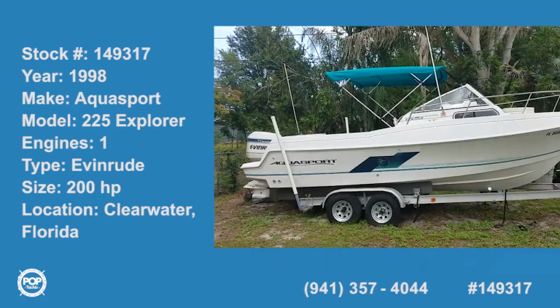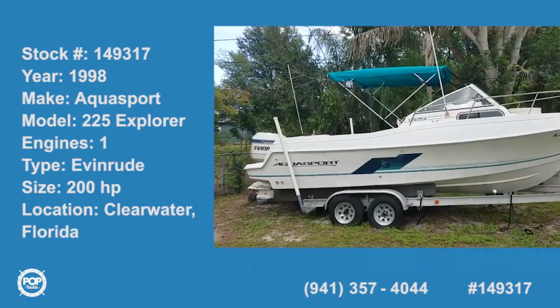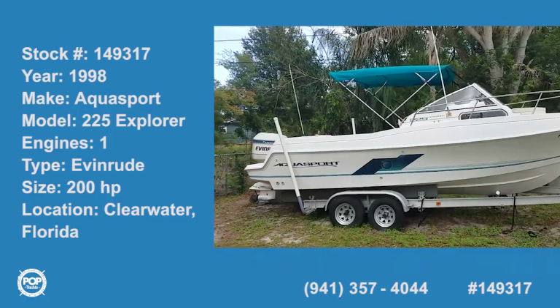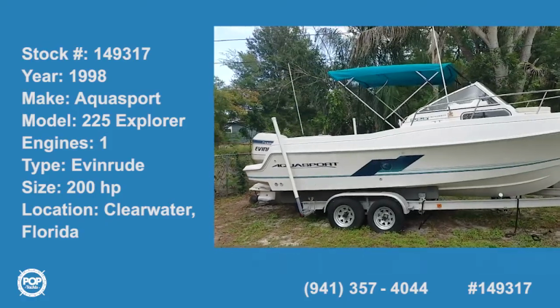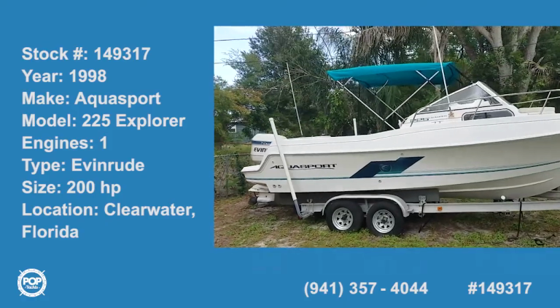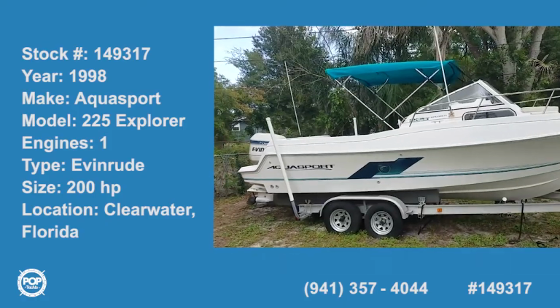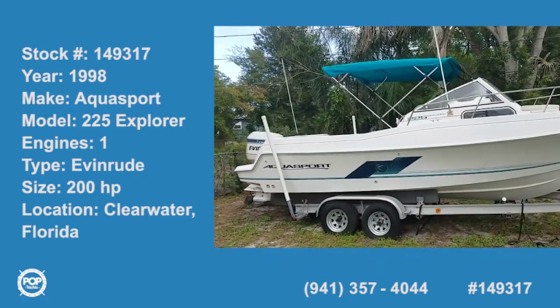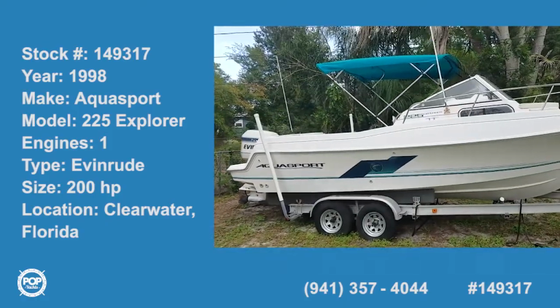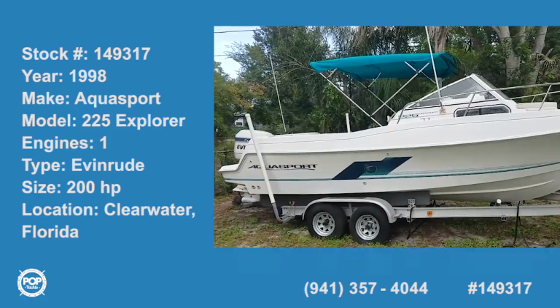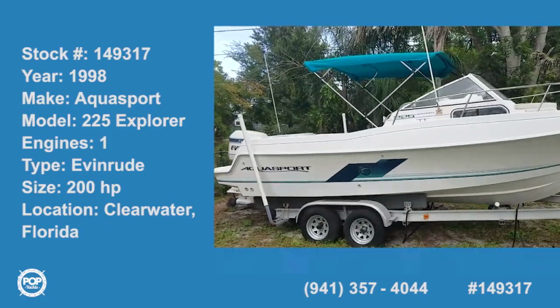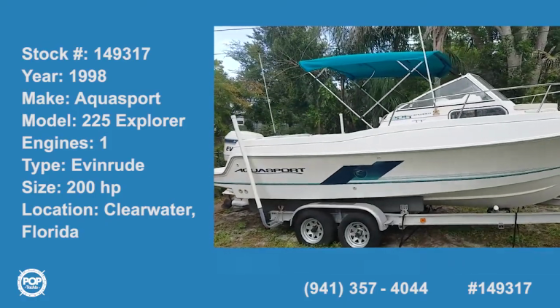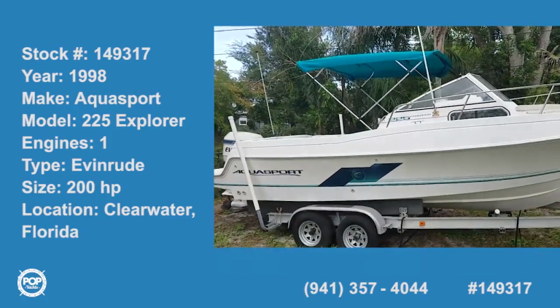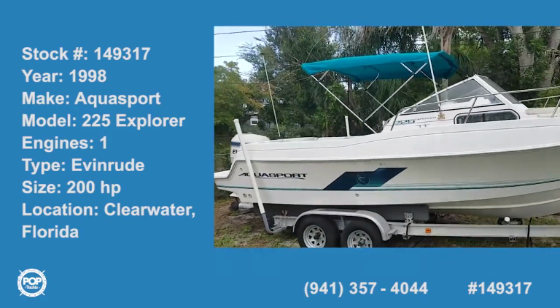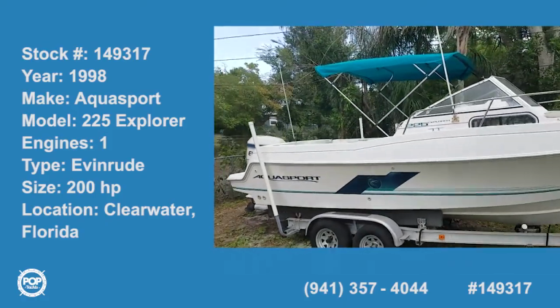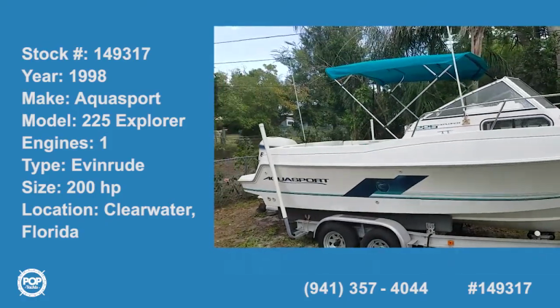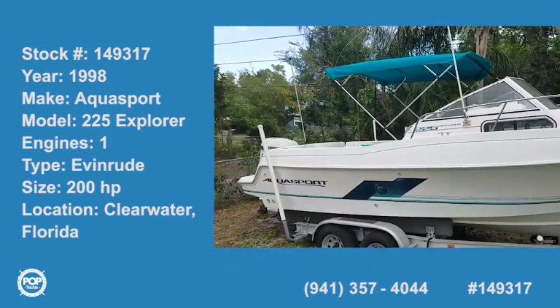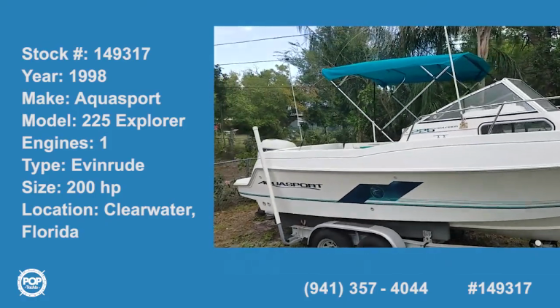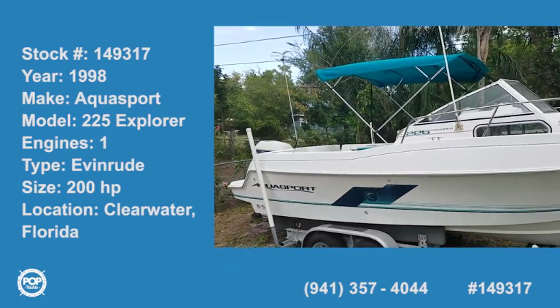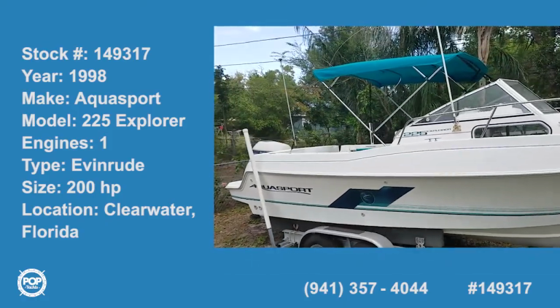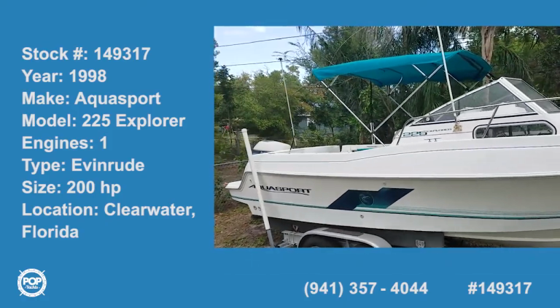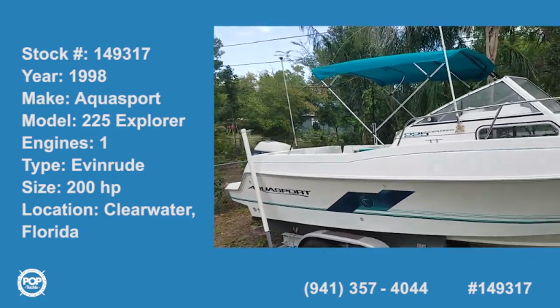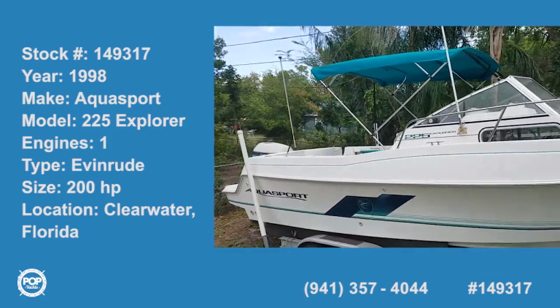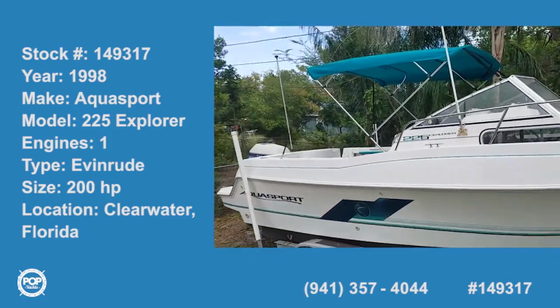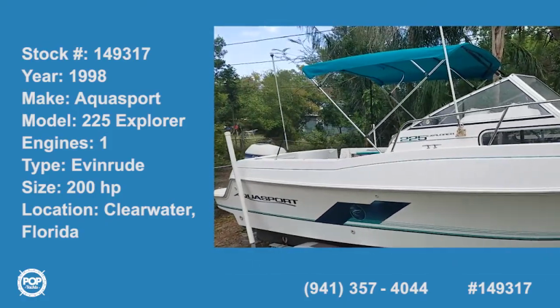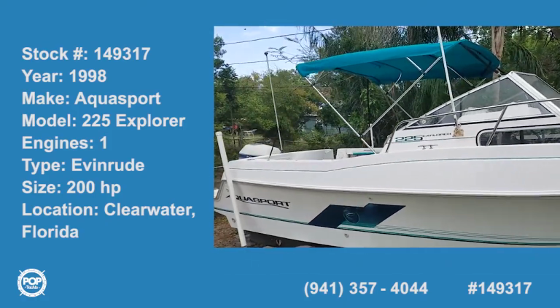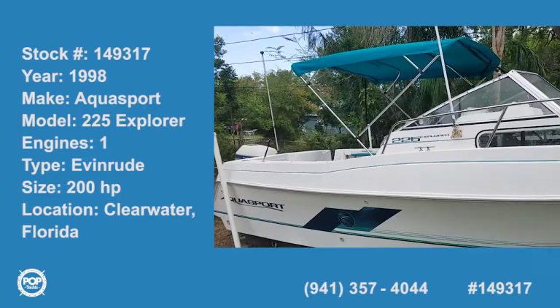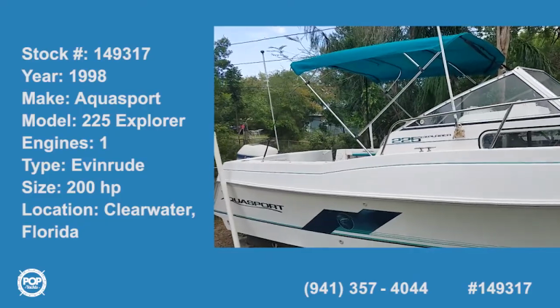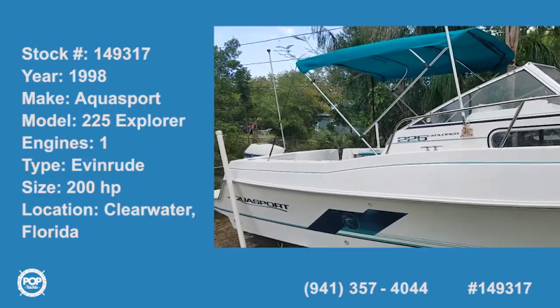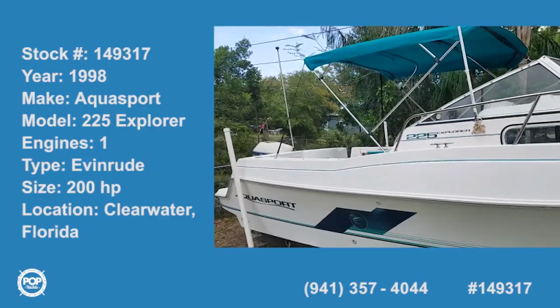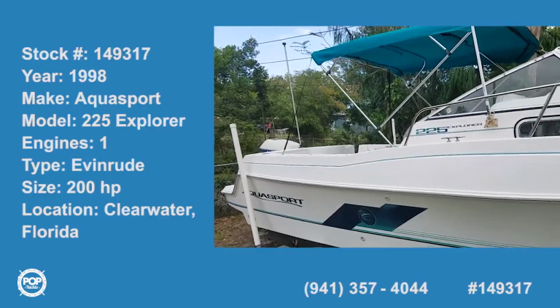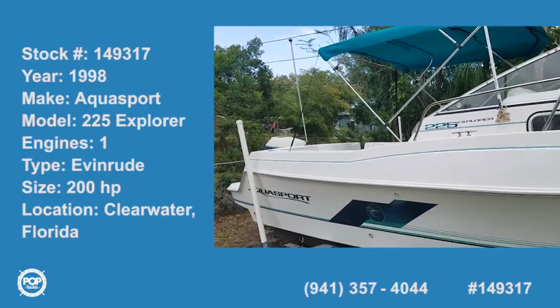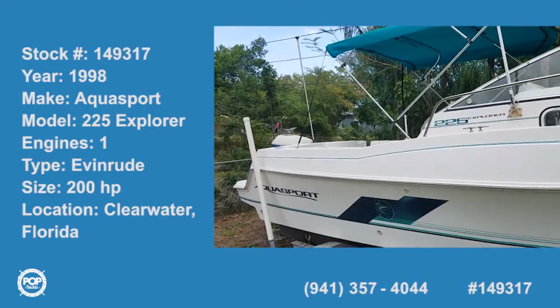Hello folks and good day. Andy here with Pop Yachts. We are all set up for cruising and fishing fun.